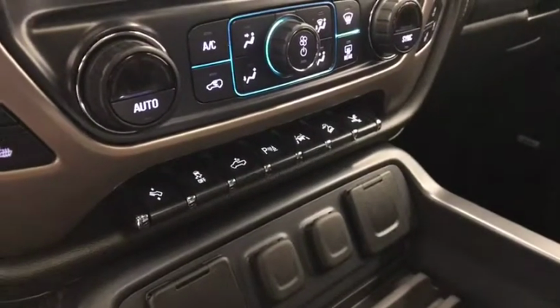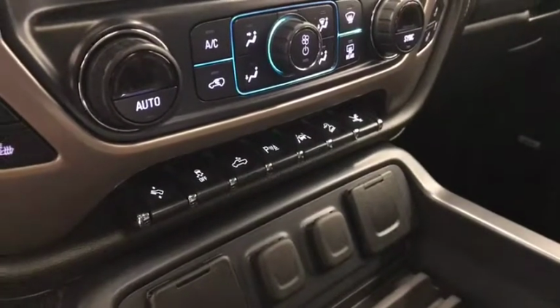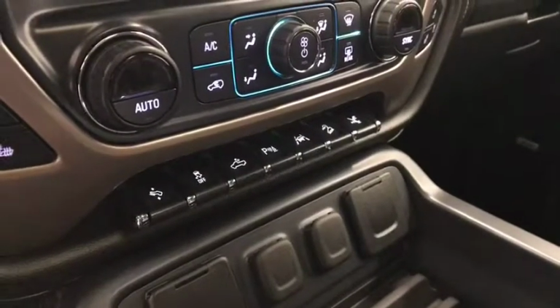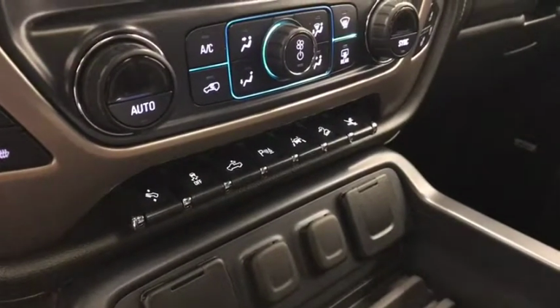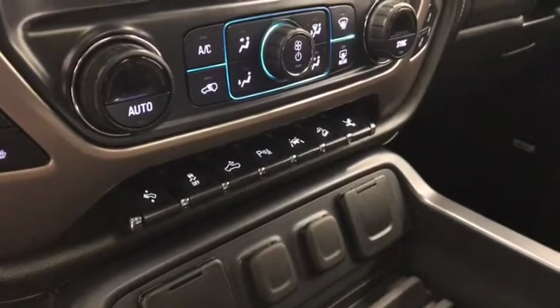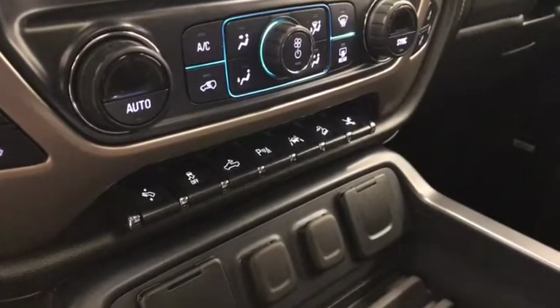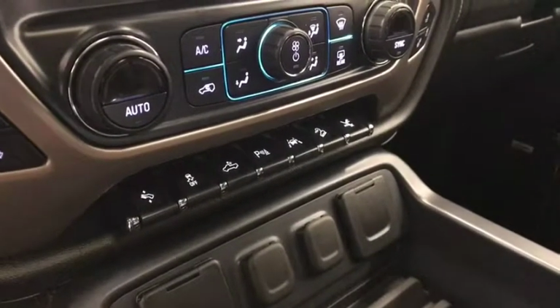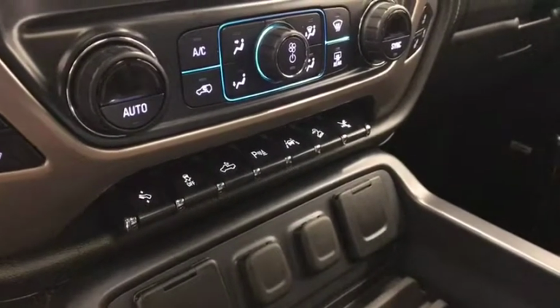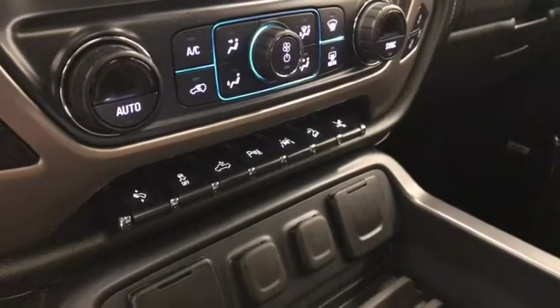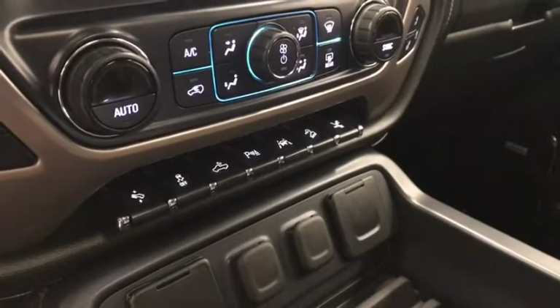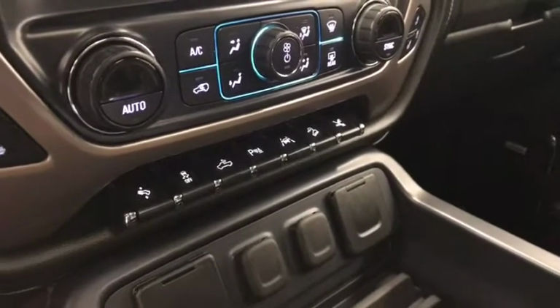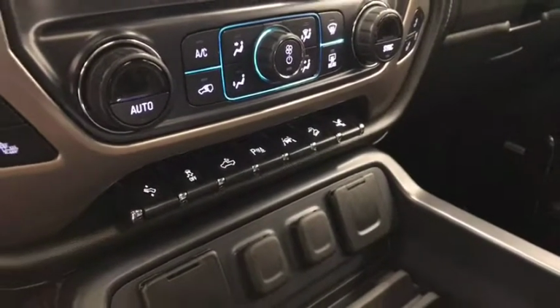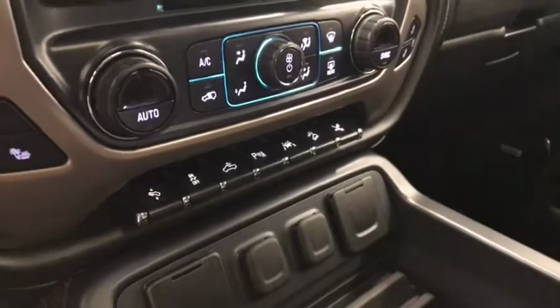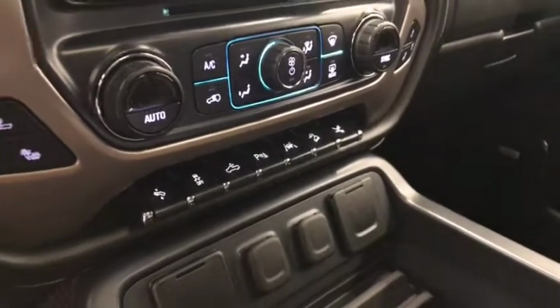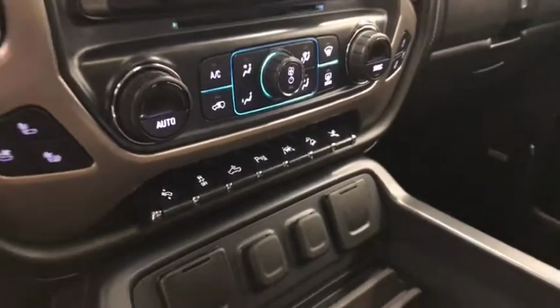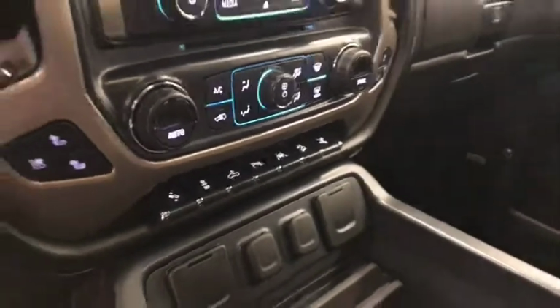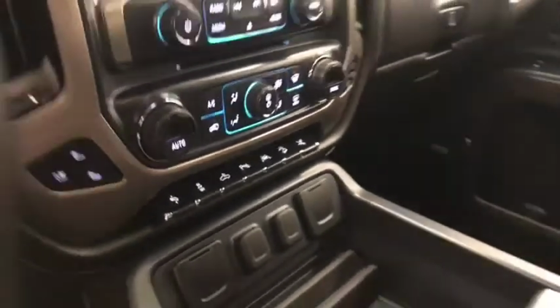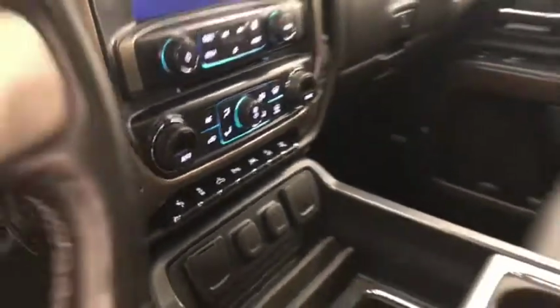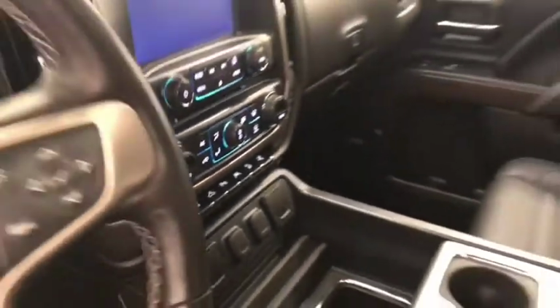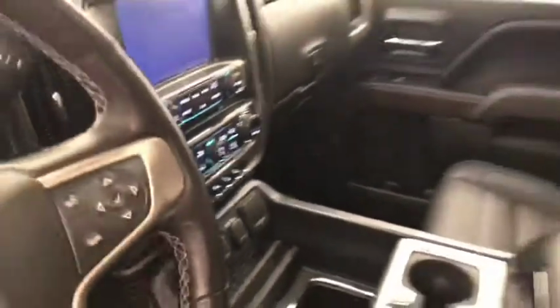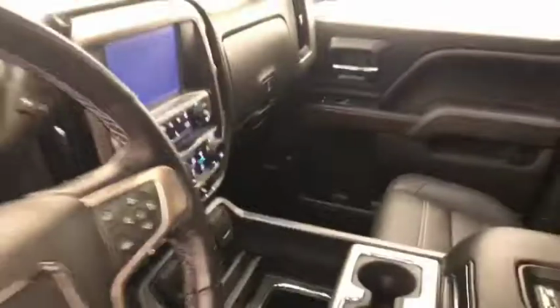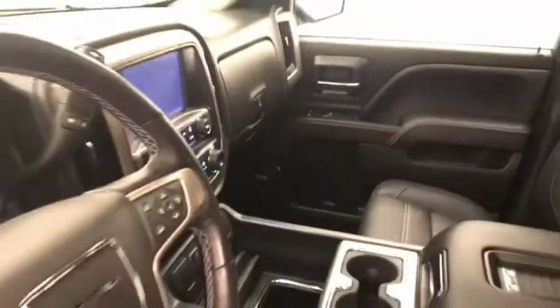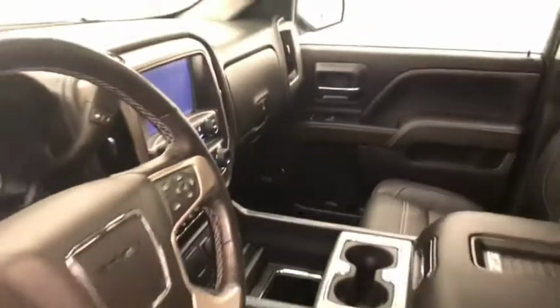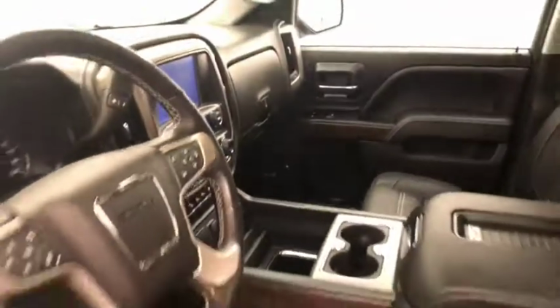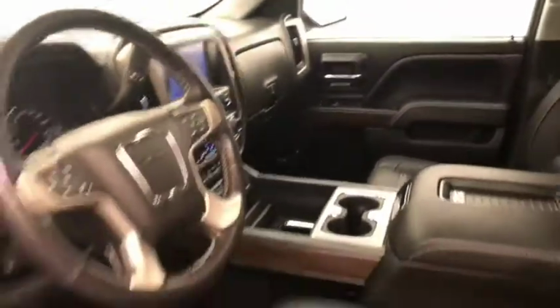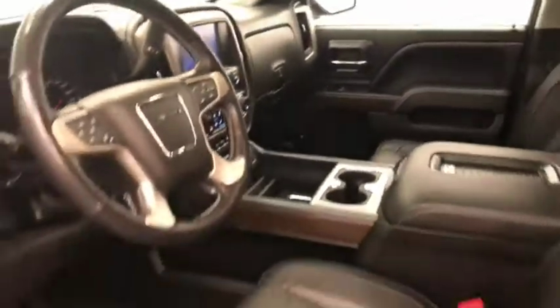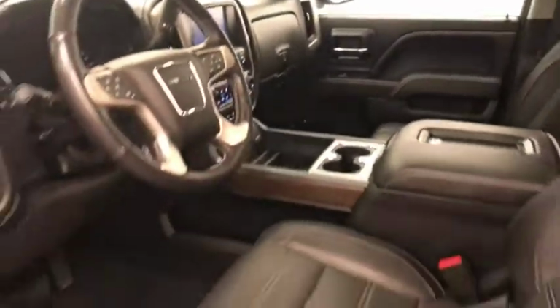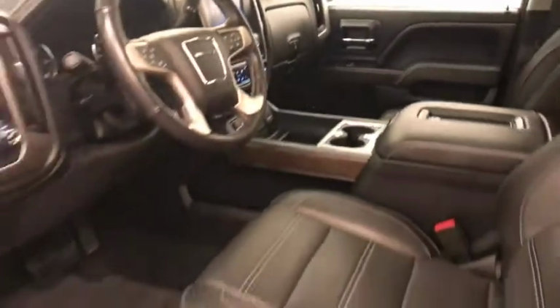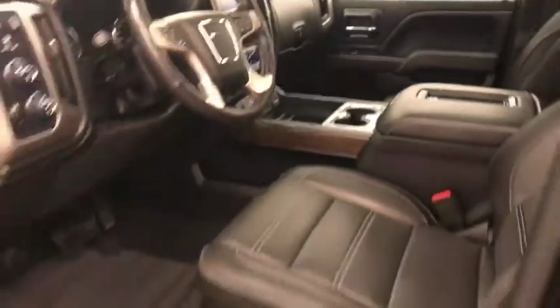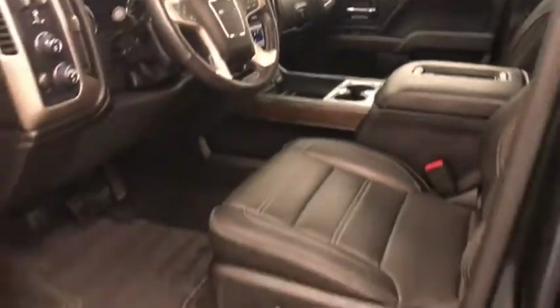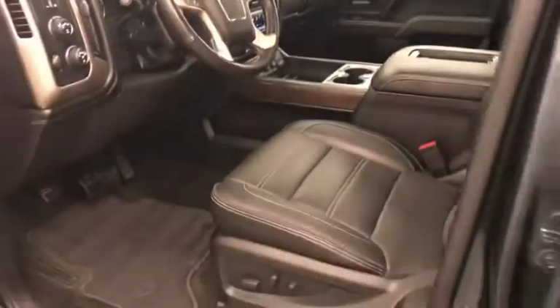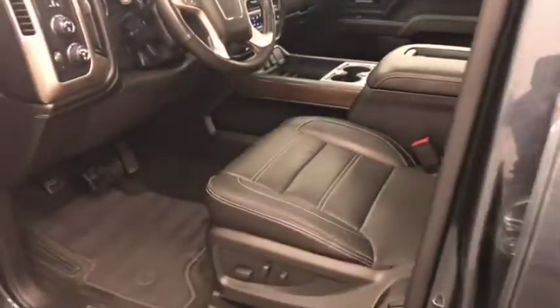Parking assist controls, lane departure warning, hill descent controls and retractable running board controls. Center interior color is black.